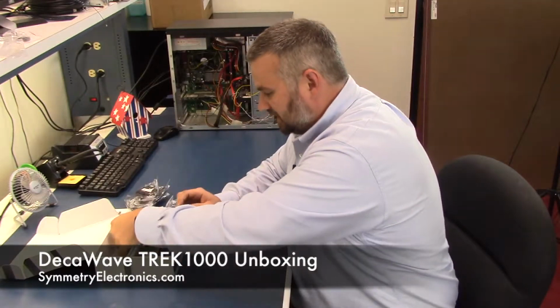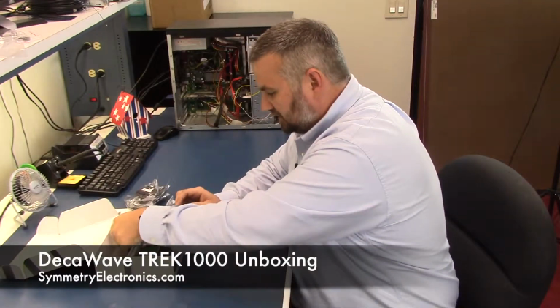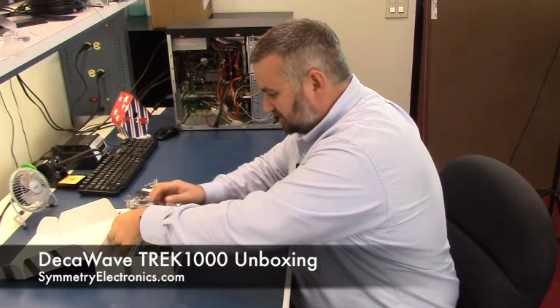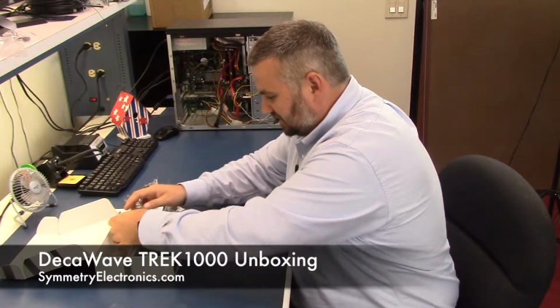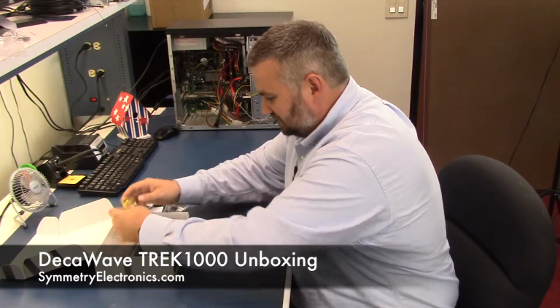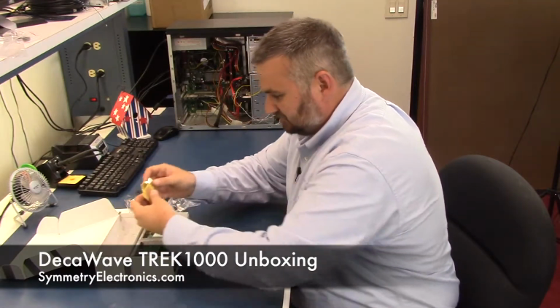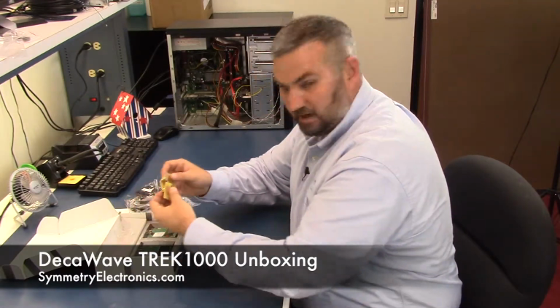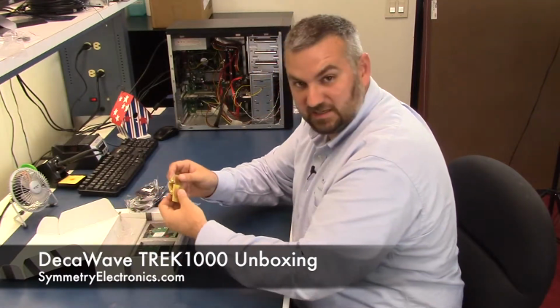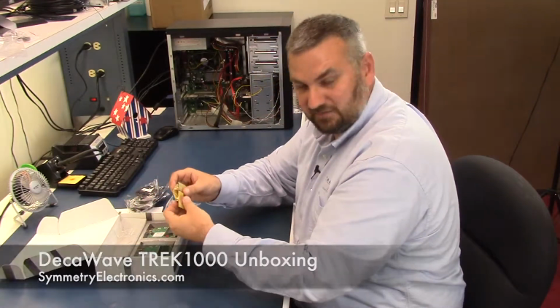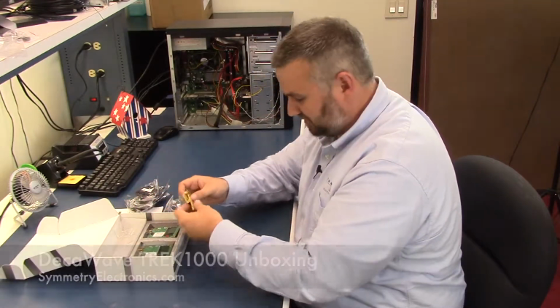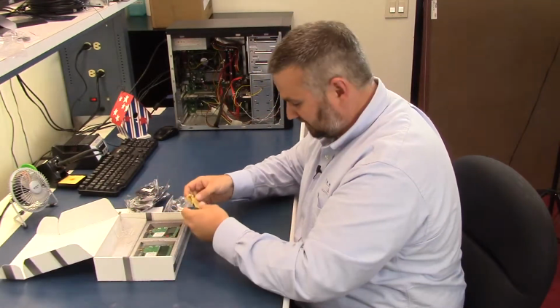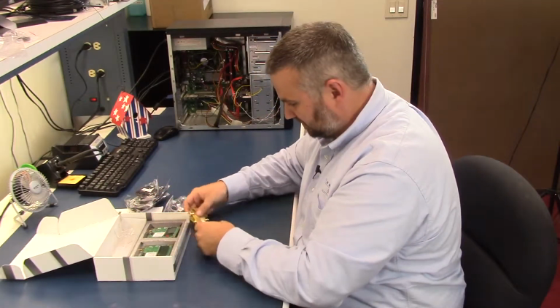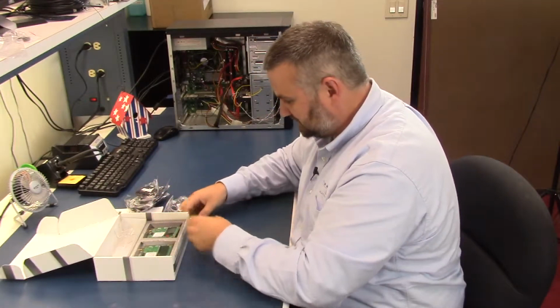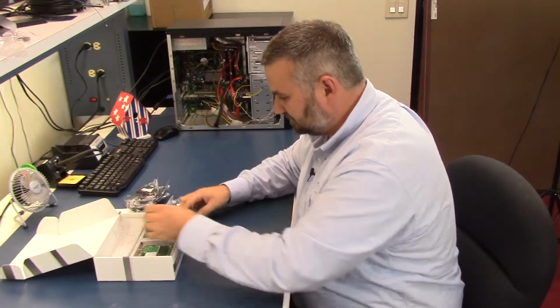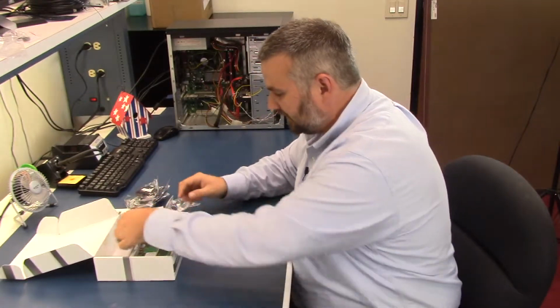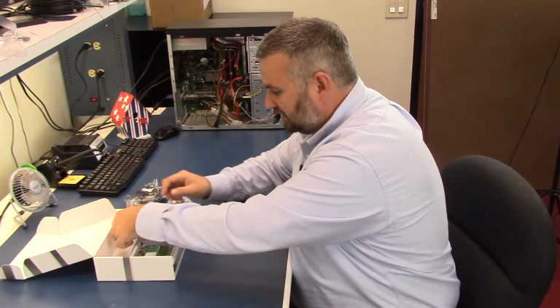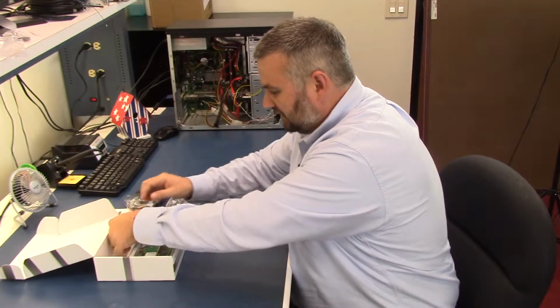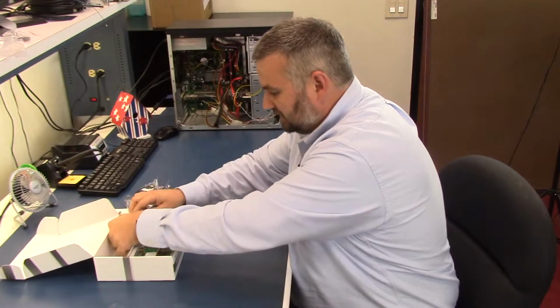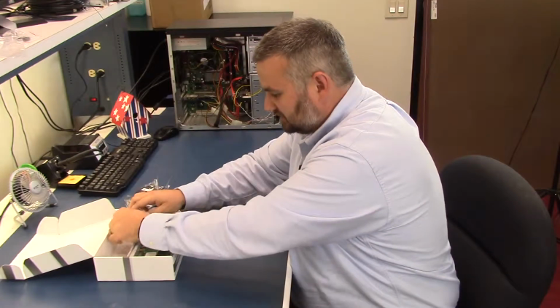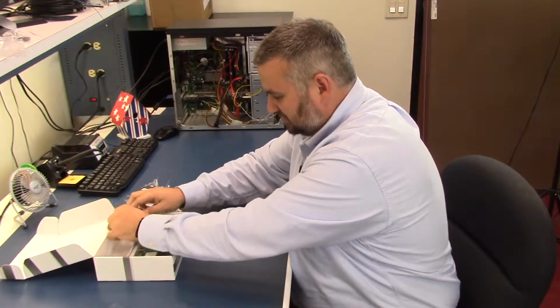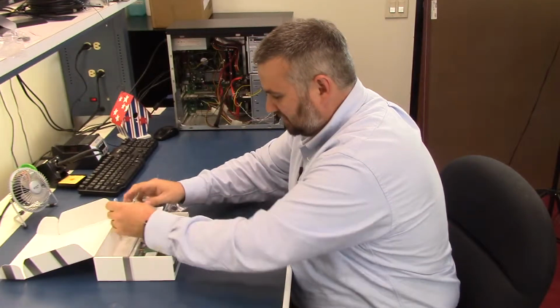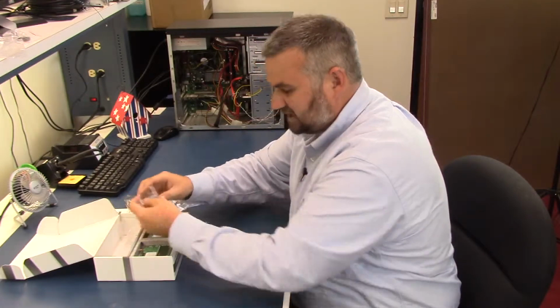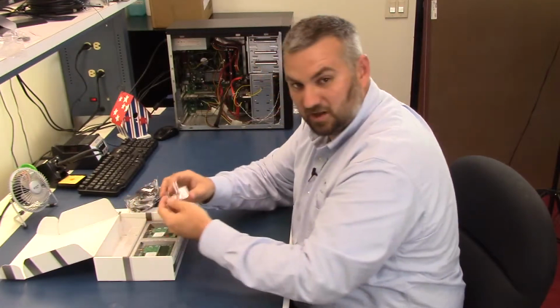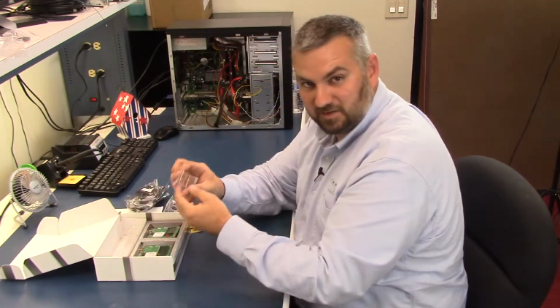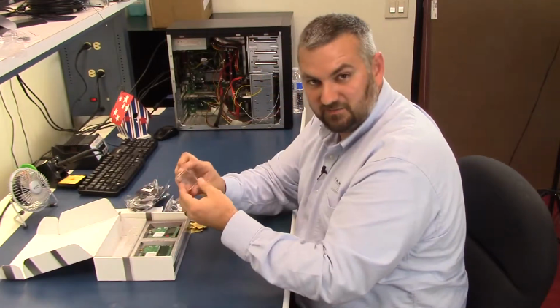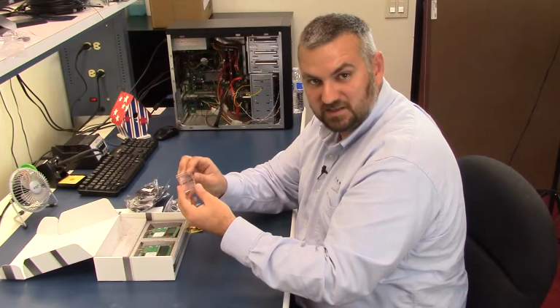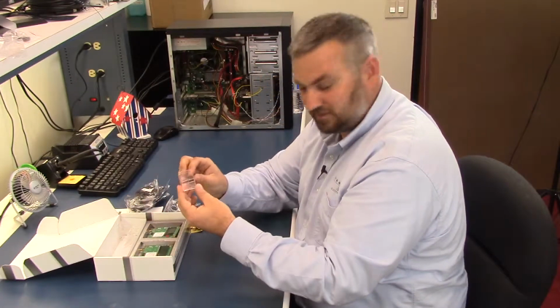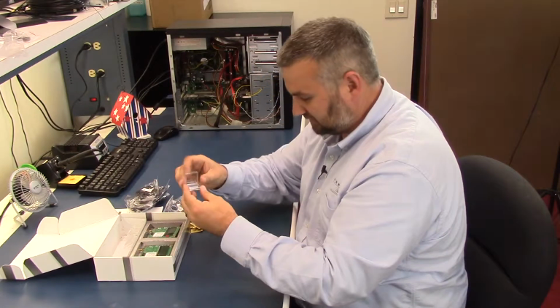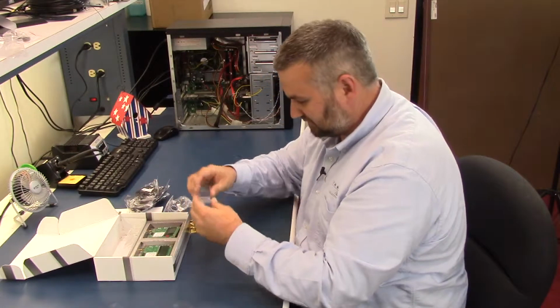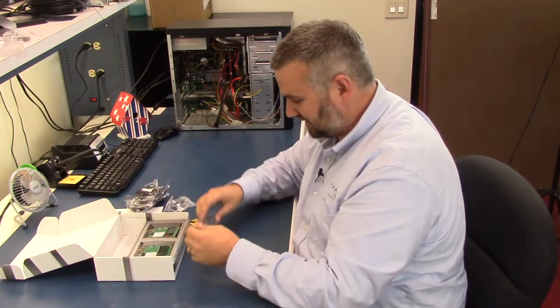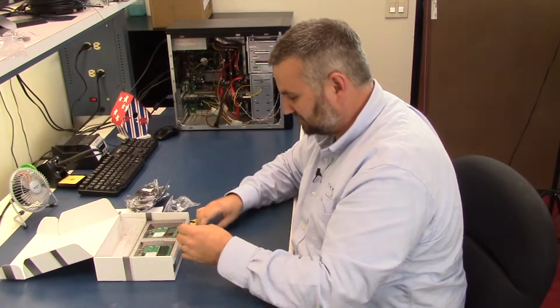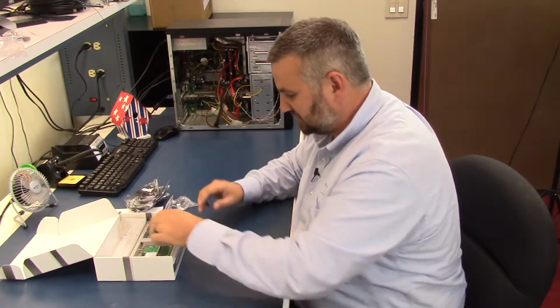You also get an antenna for each one of the boards. I'm not going to take them all out, but they give you these nifty little clear stands for these.